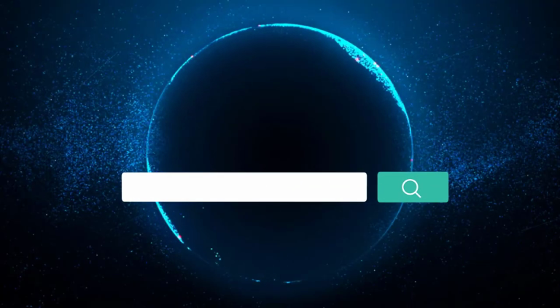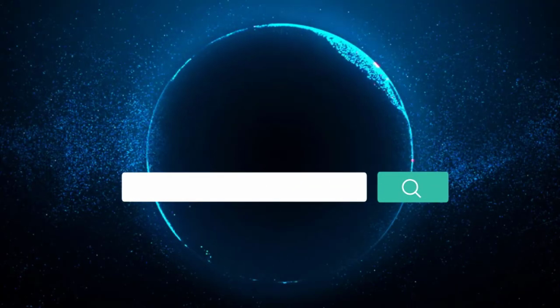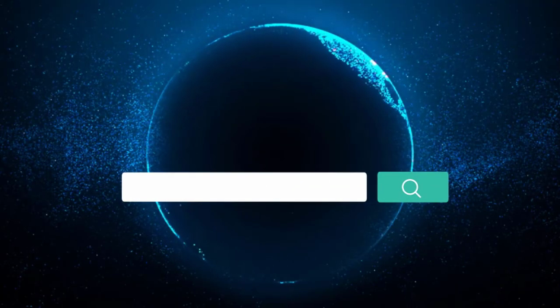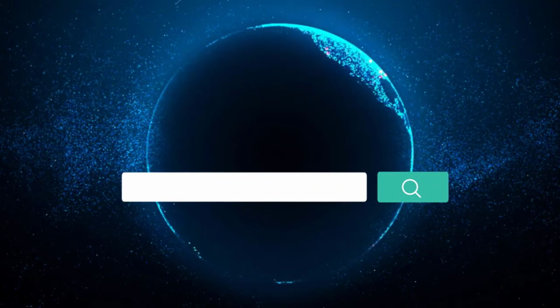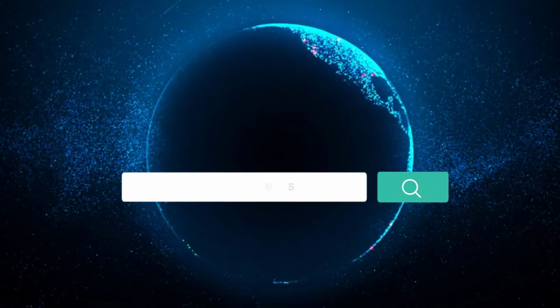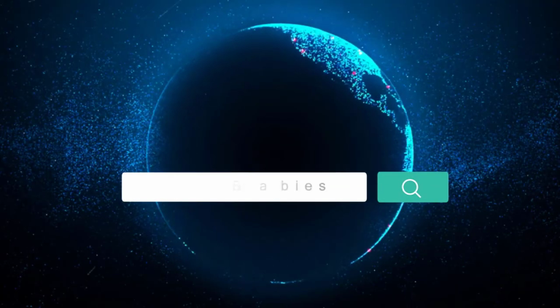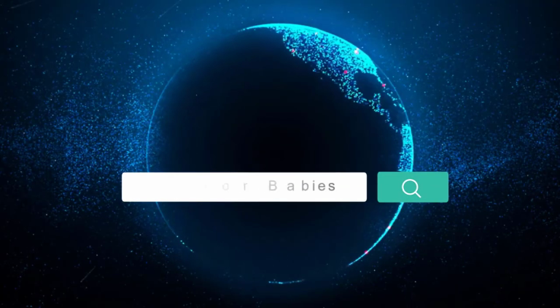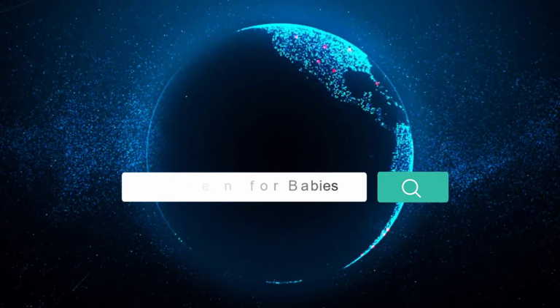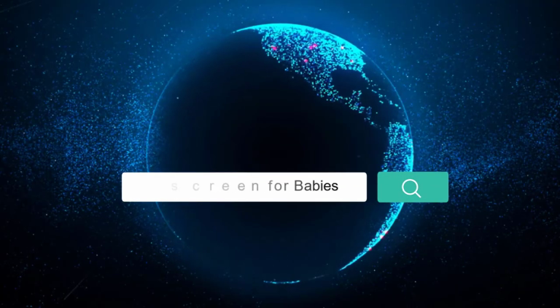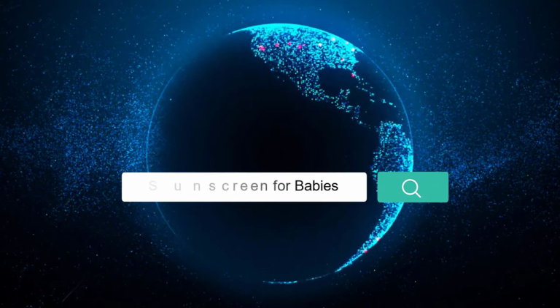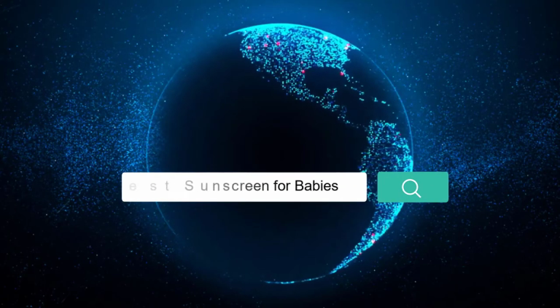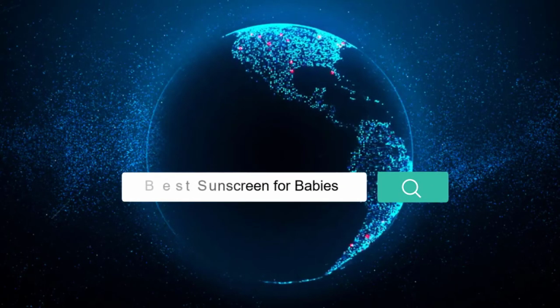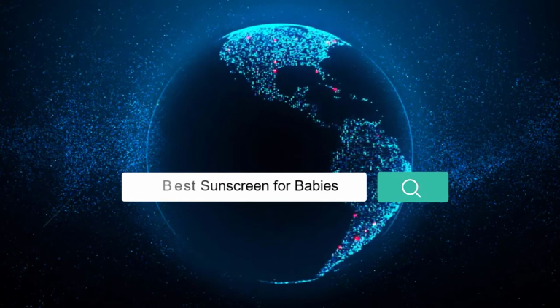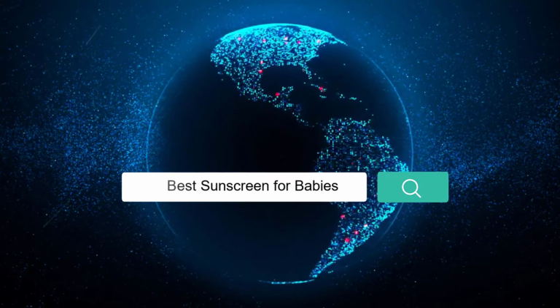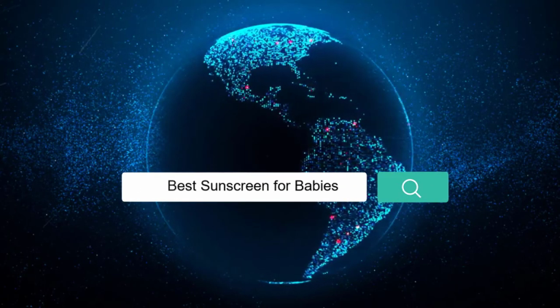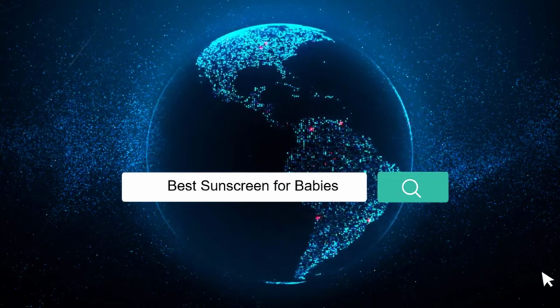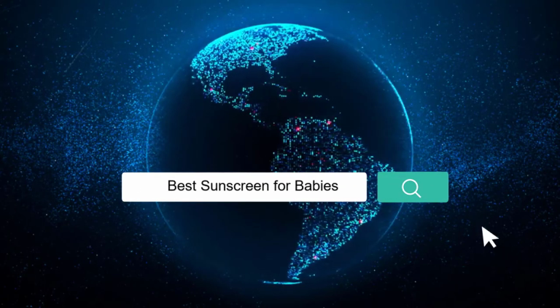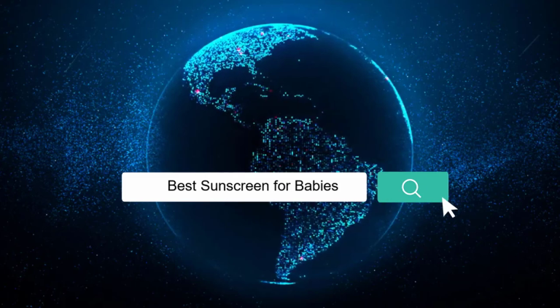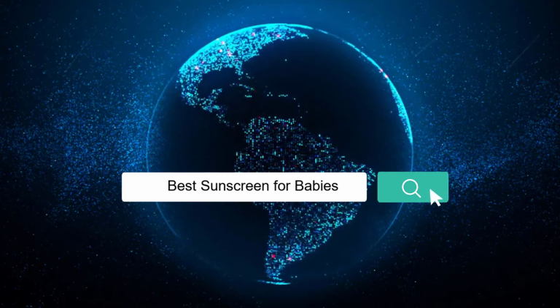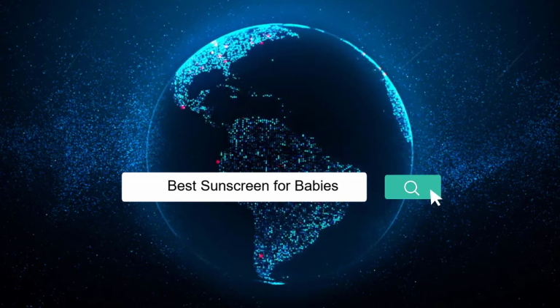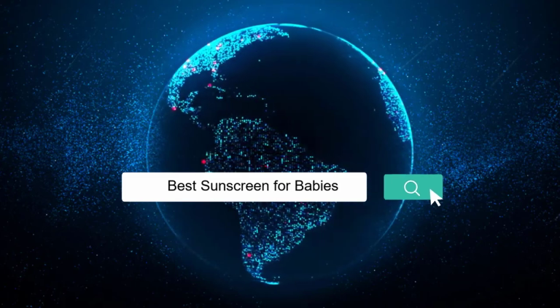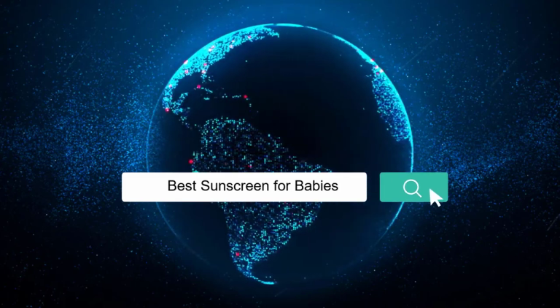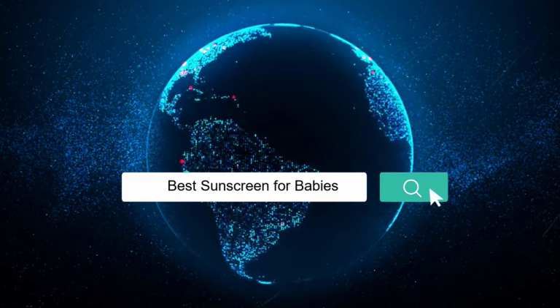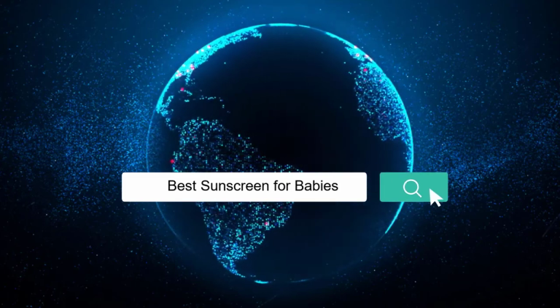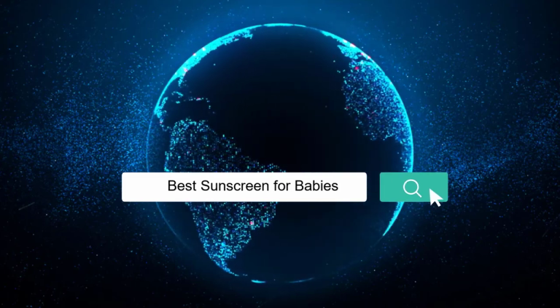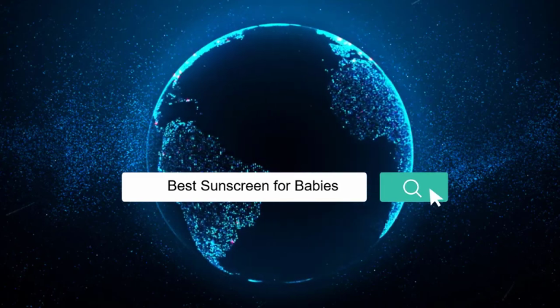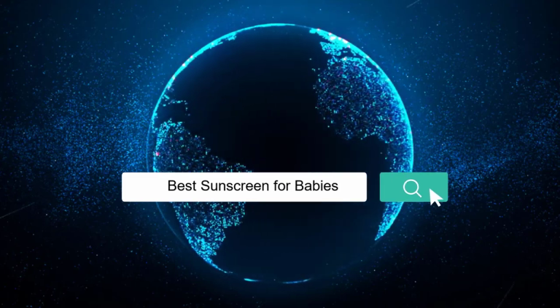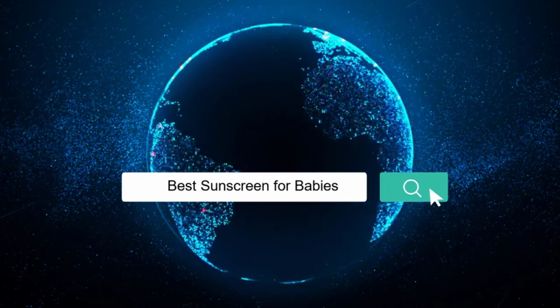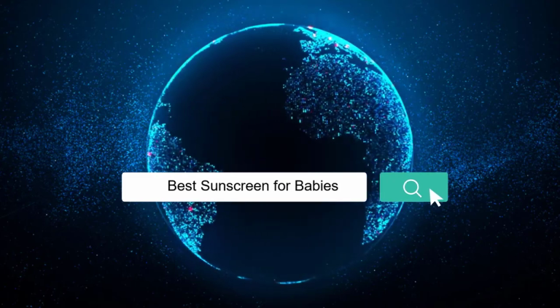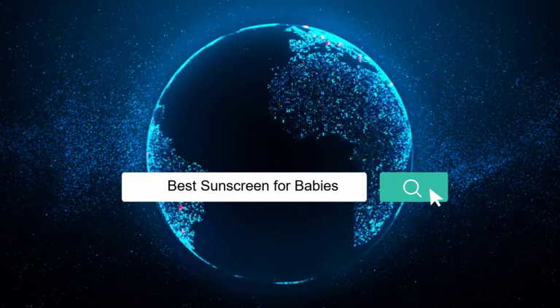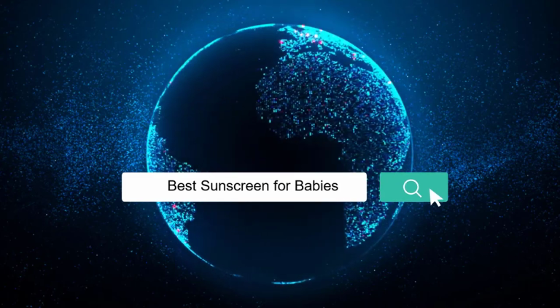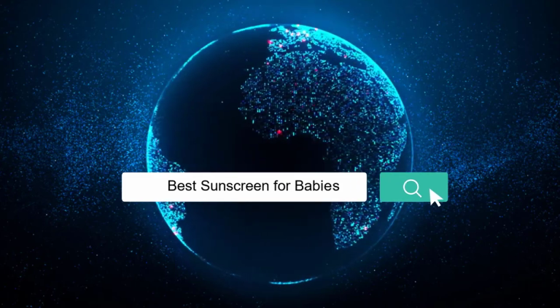Here we present the 5 best sunscreens for babies. Let's get started with the list.